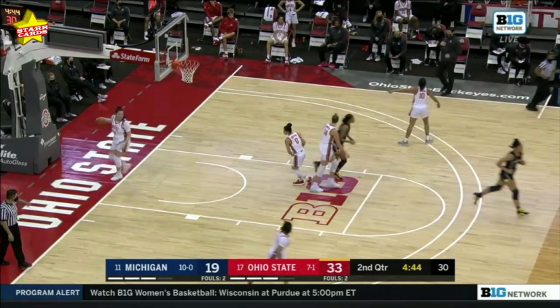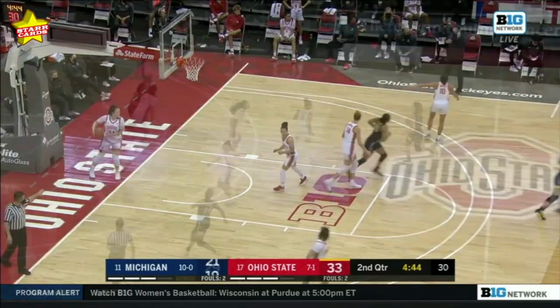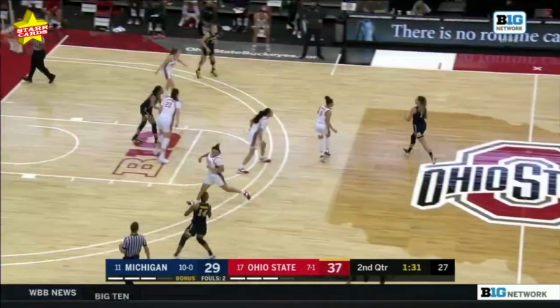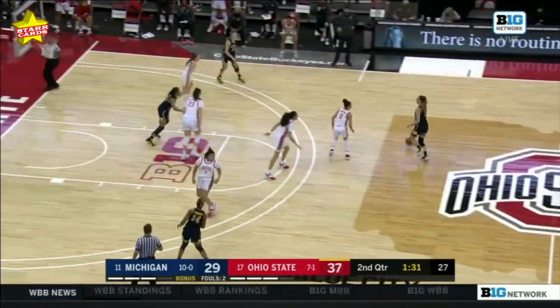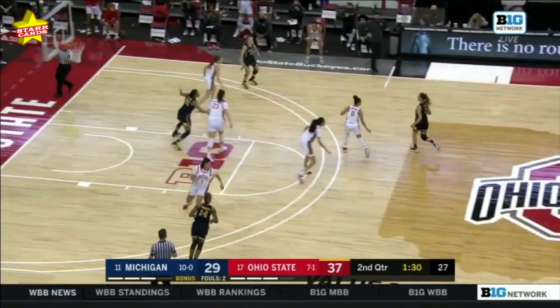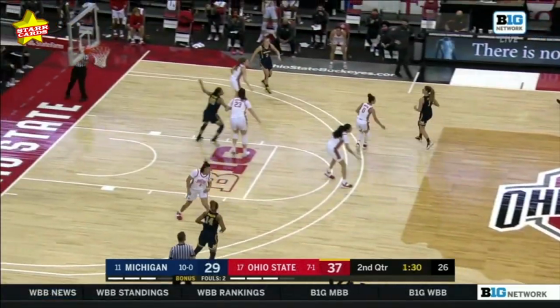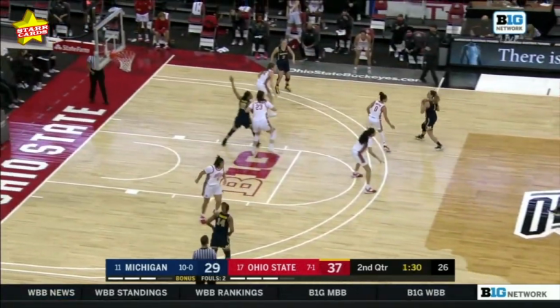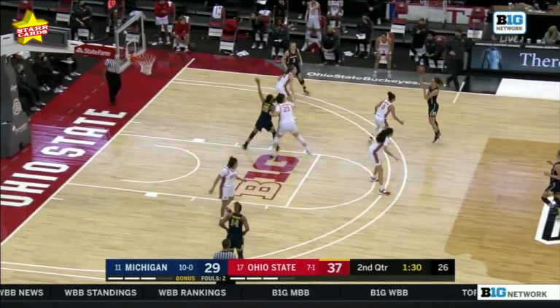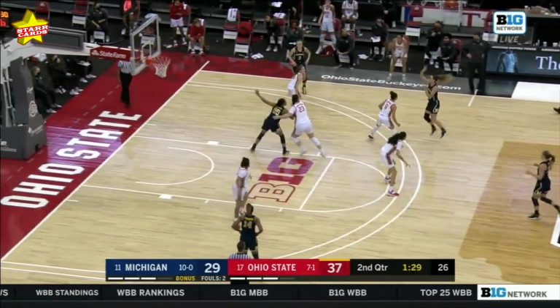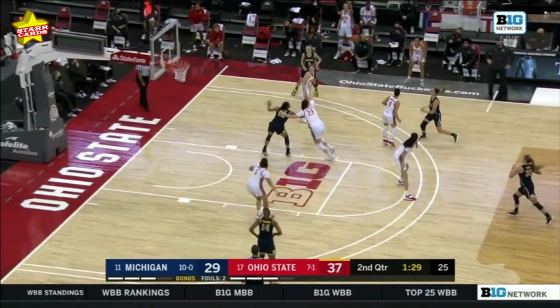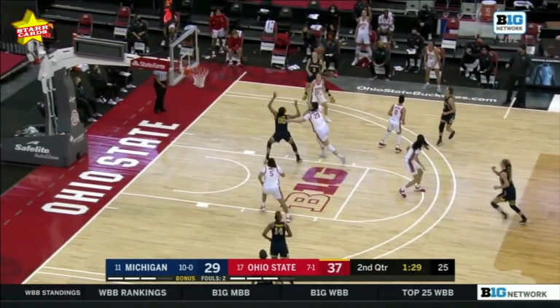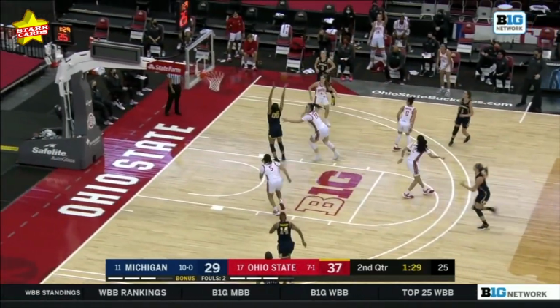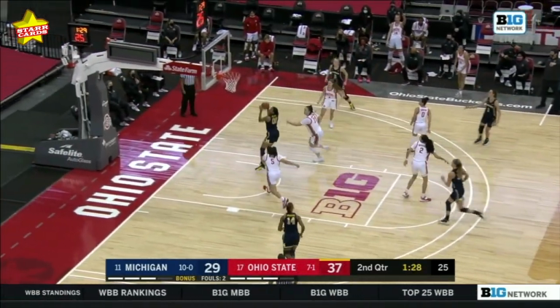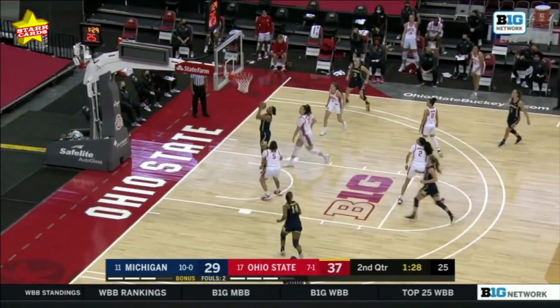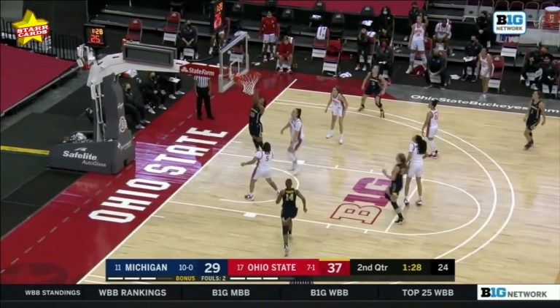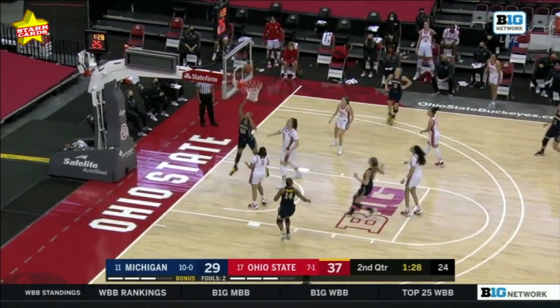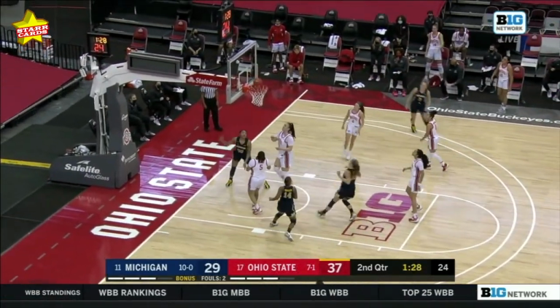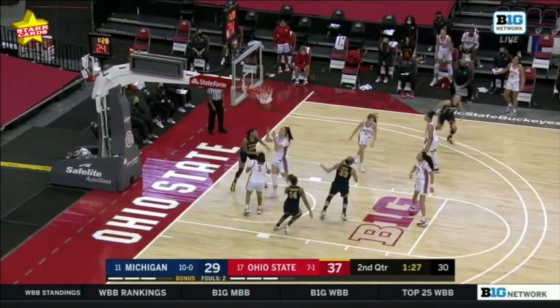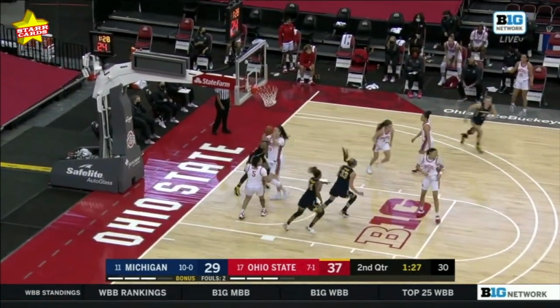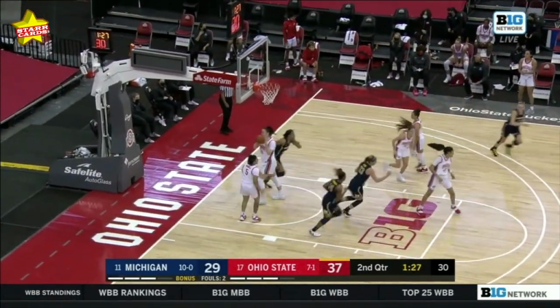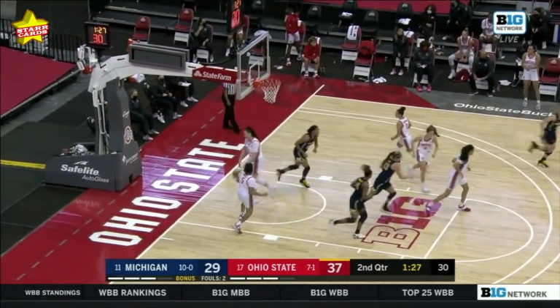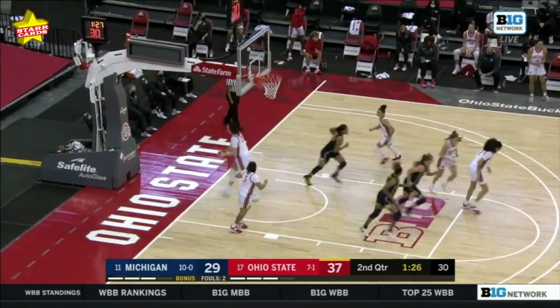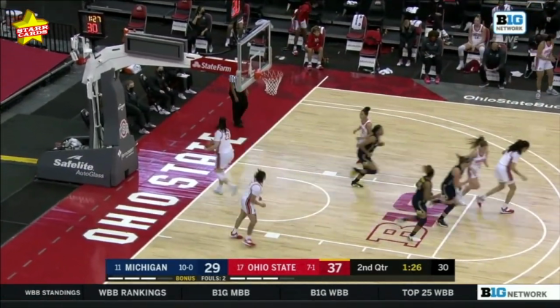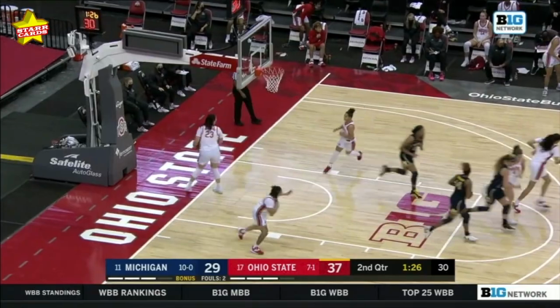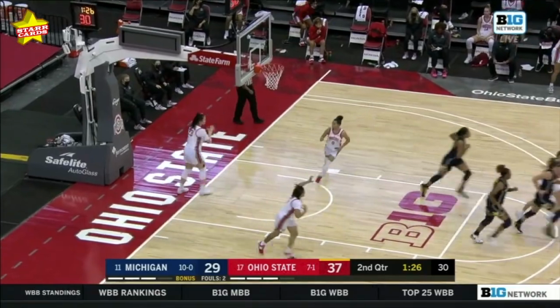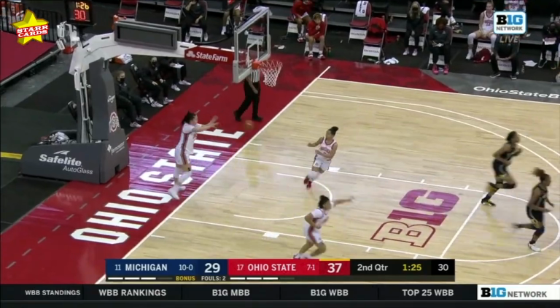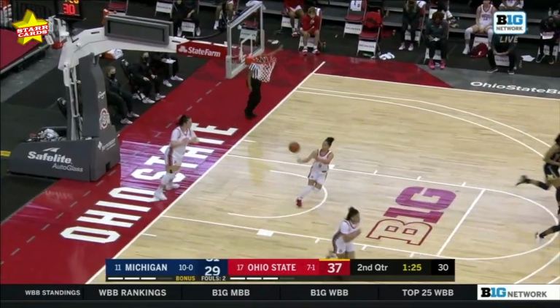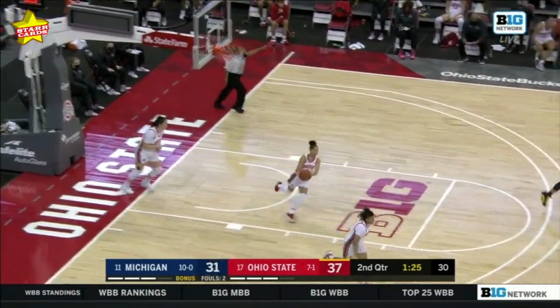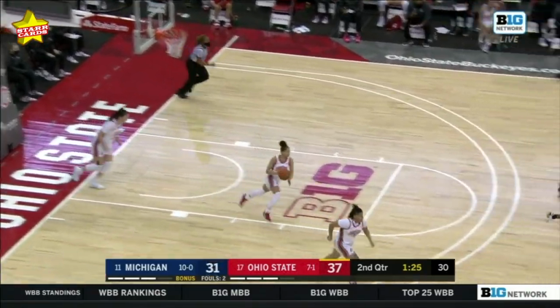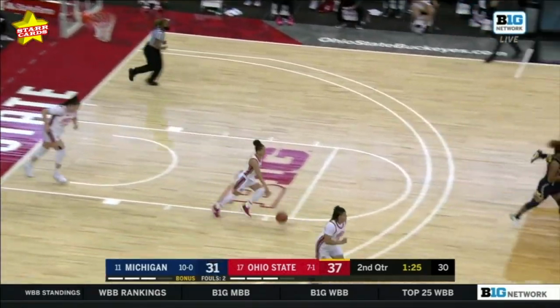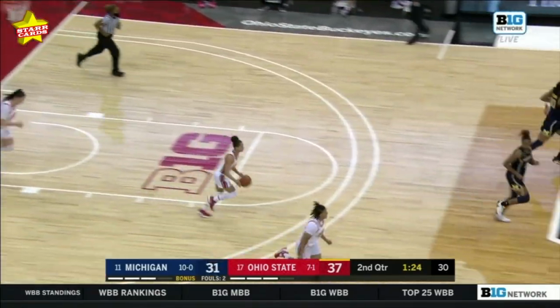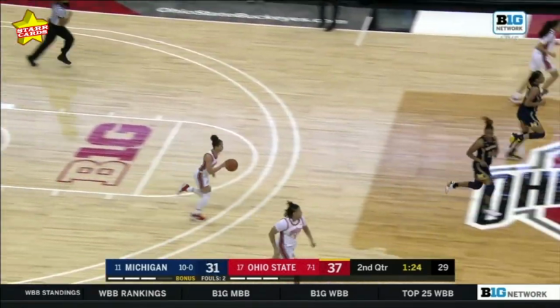Getting to the rim and finishing with that opposite hand, nice work. And Hillman, that's way too easy, now got 17 points.